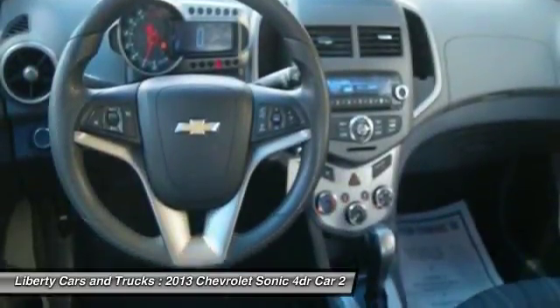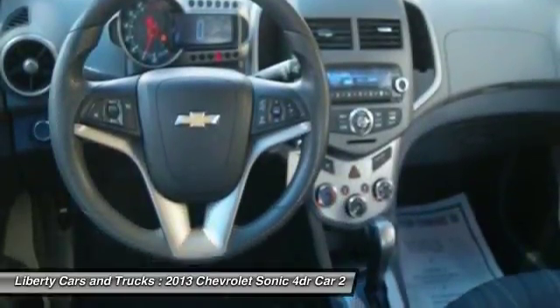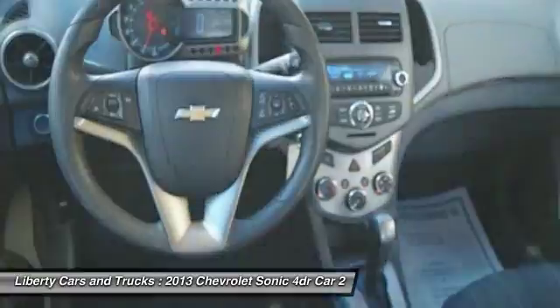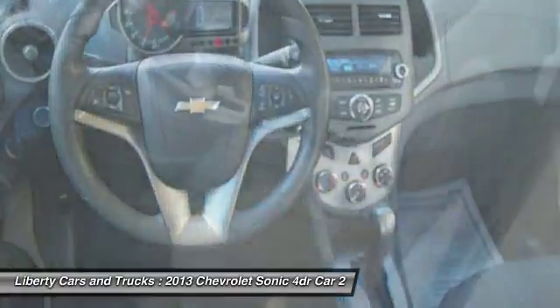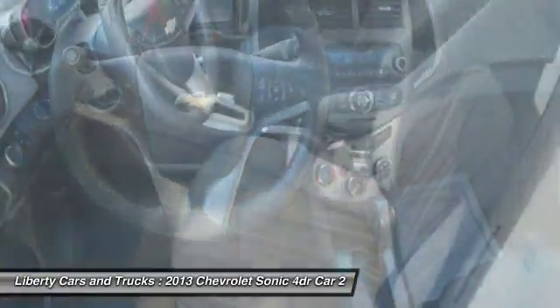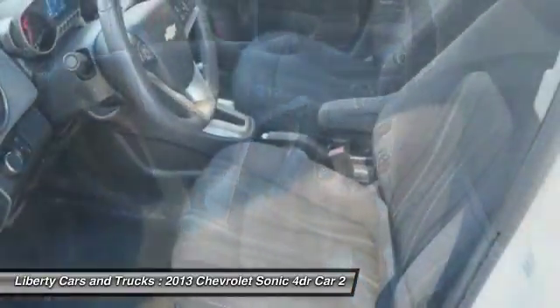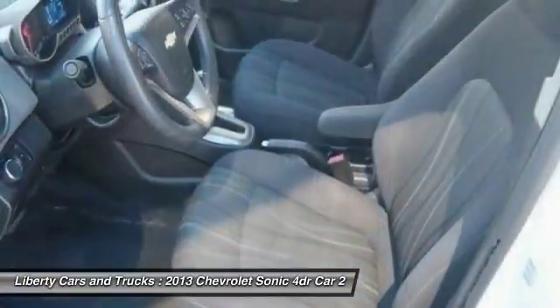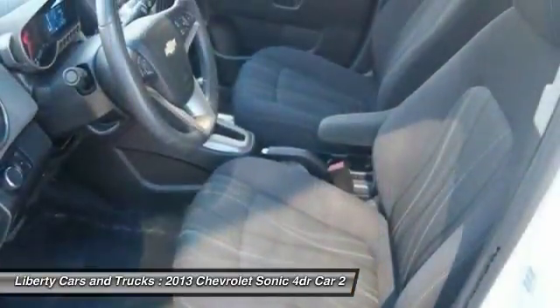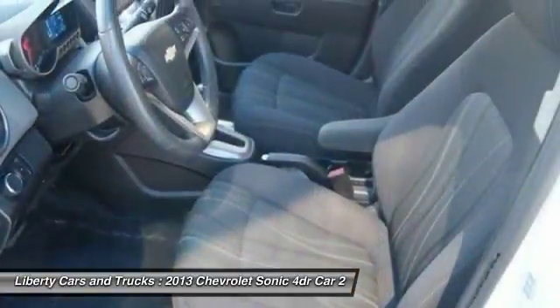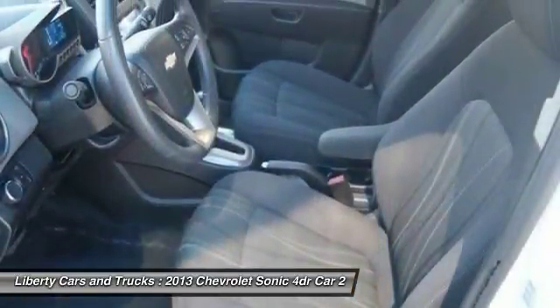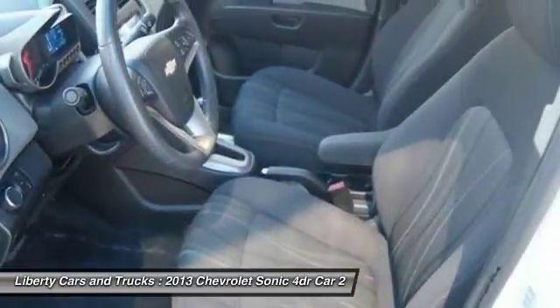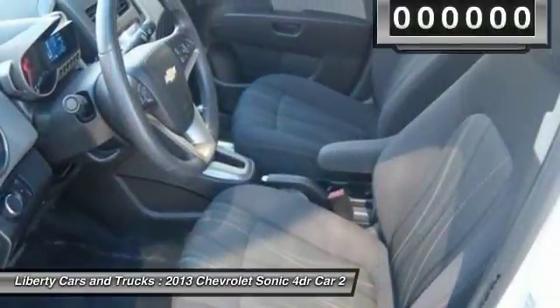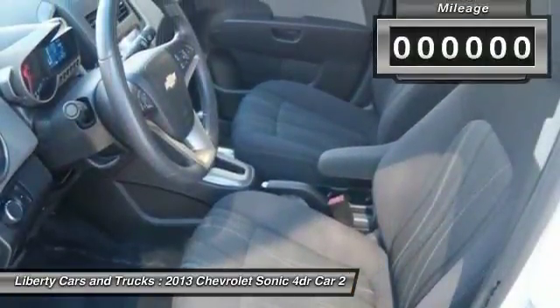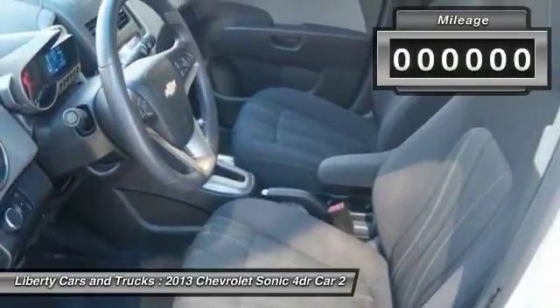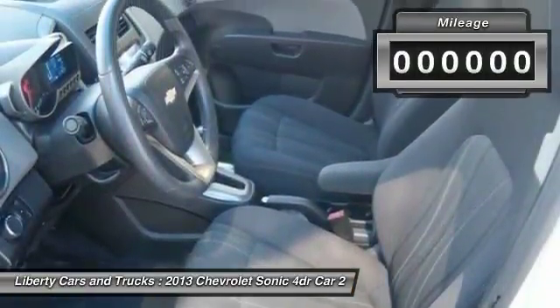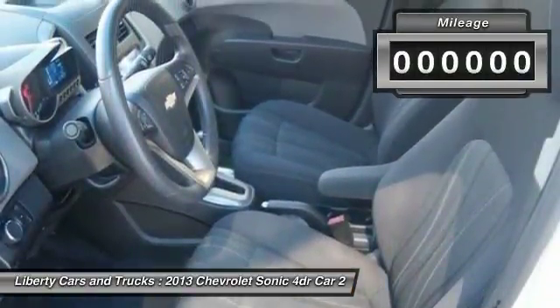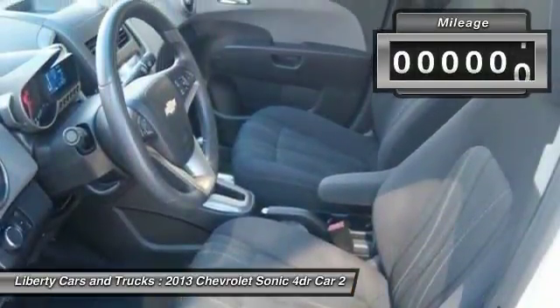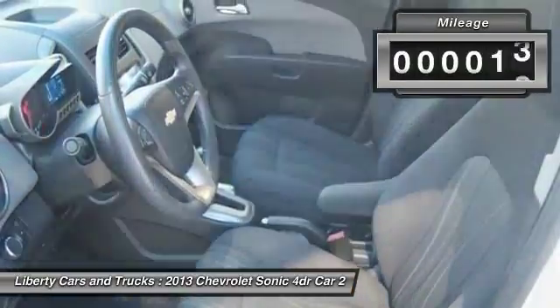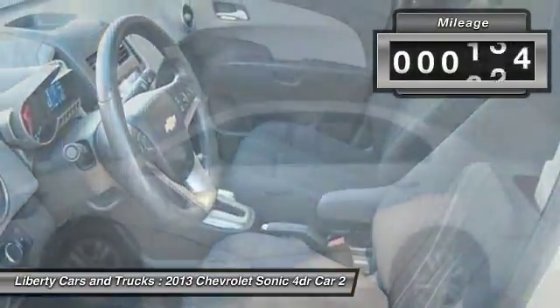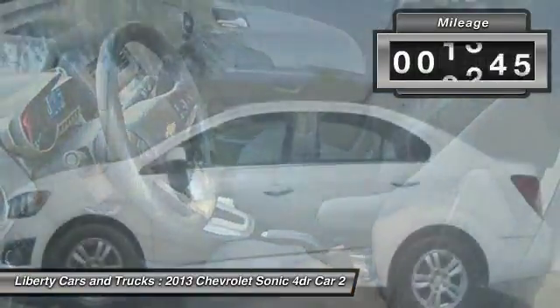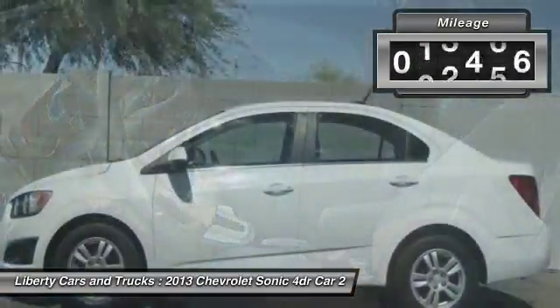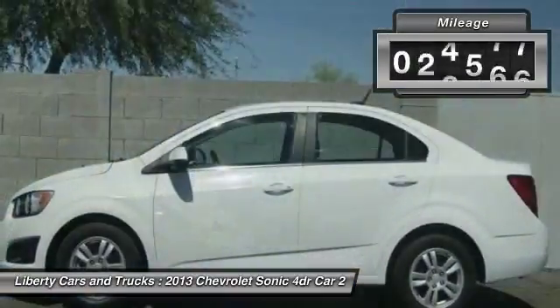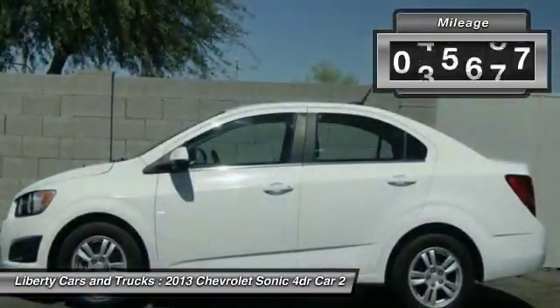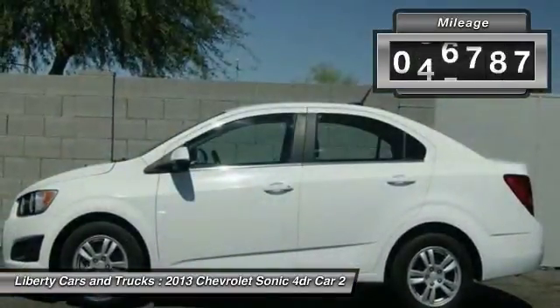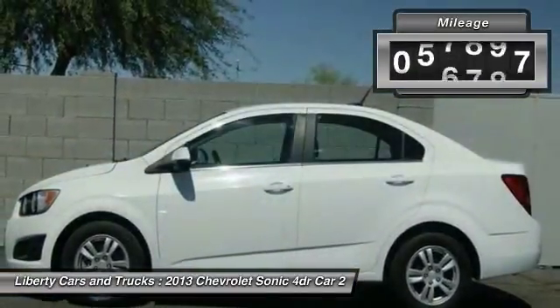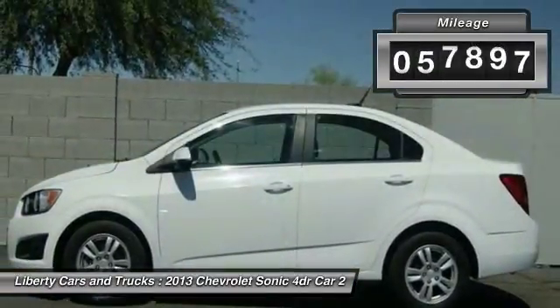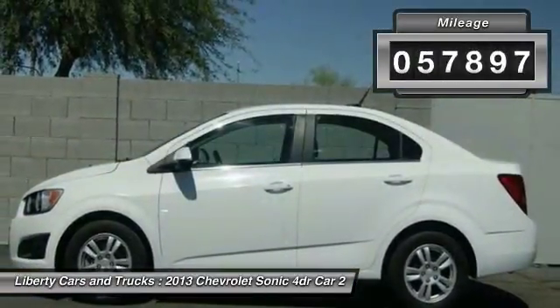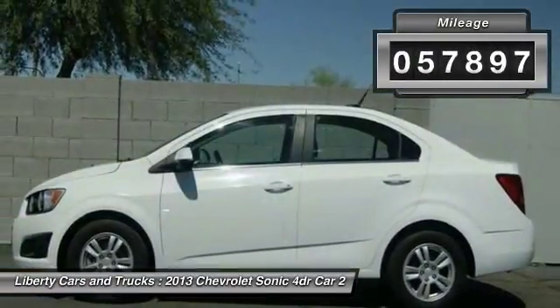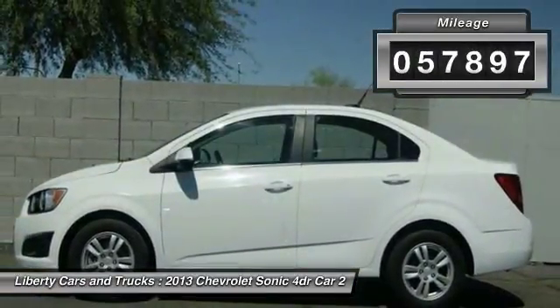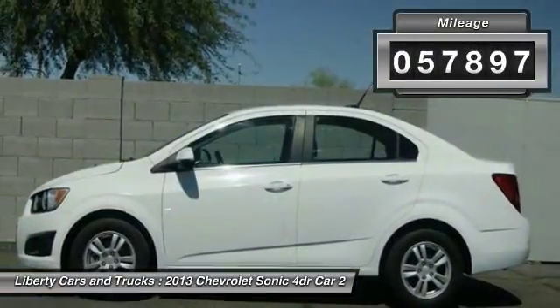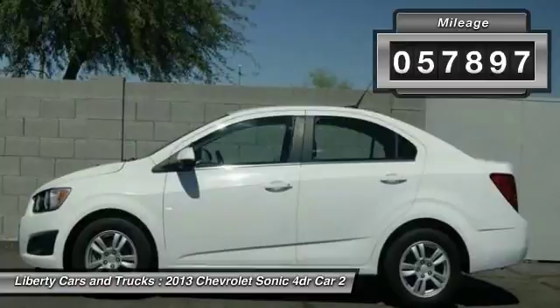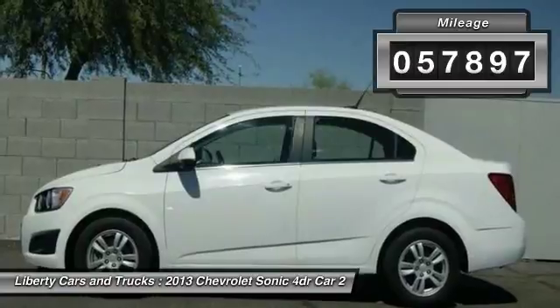So where's the sweet spot? Behind the wheel. This vehicle has less than 60,000 miles.